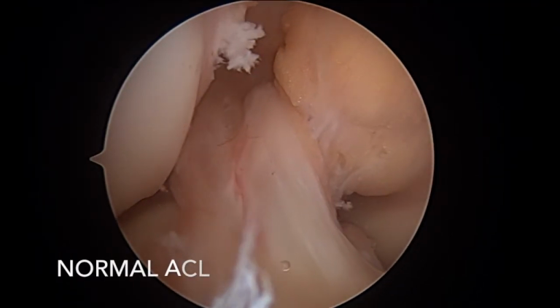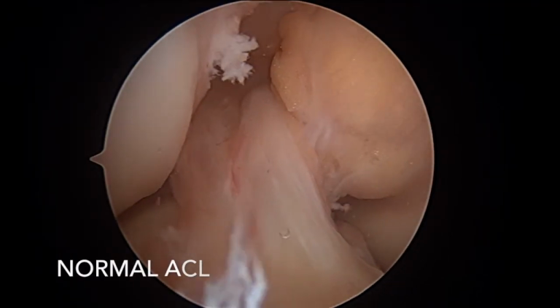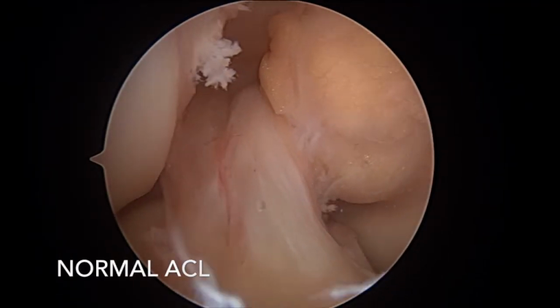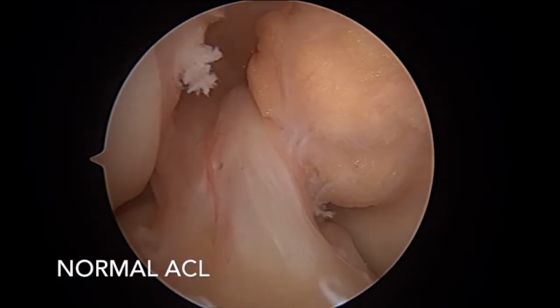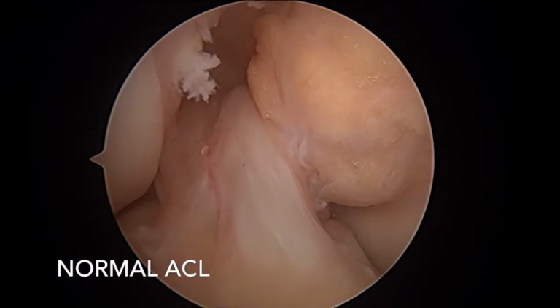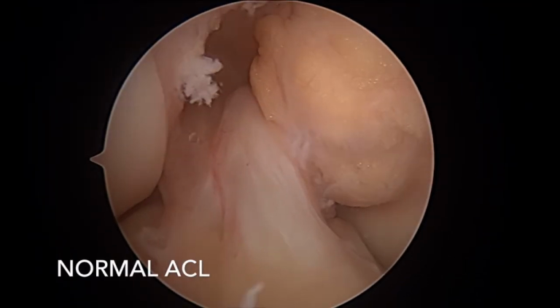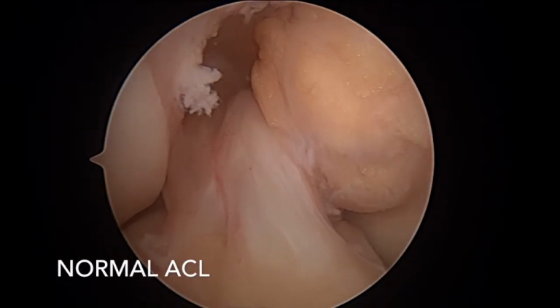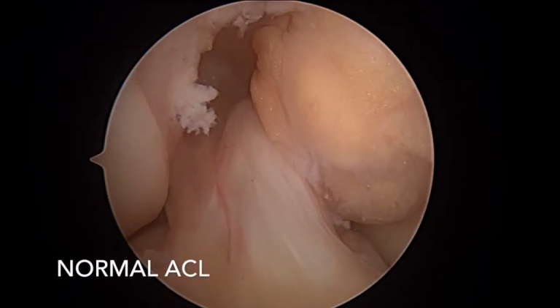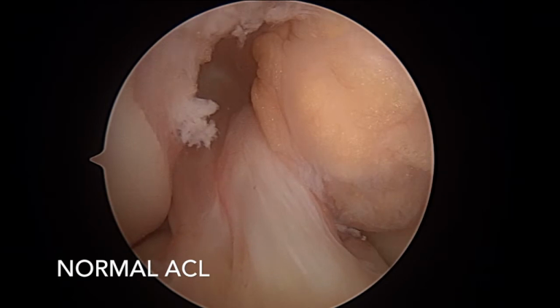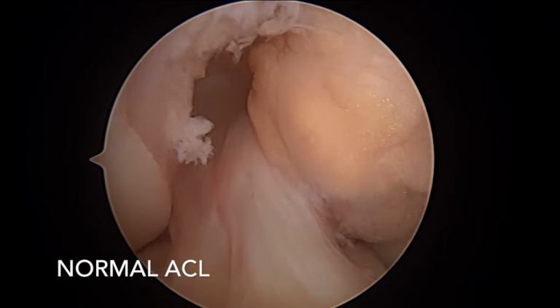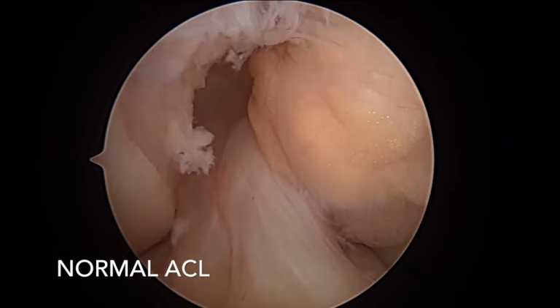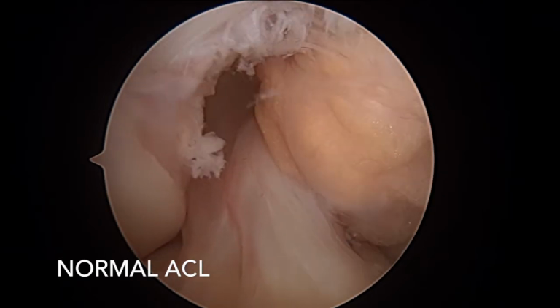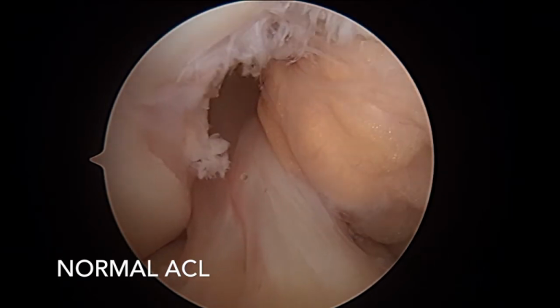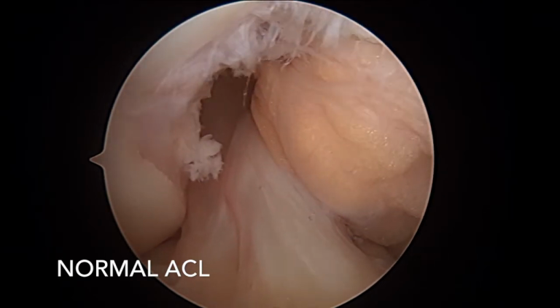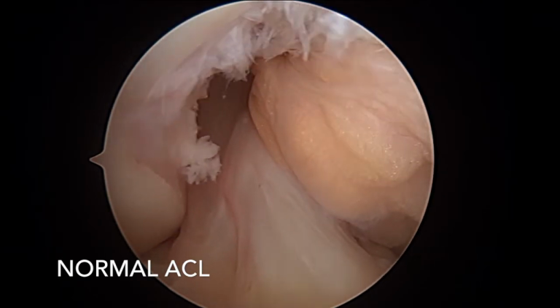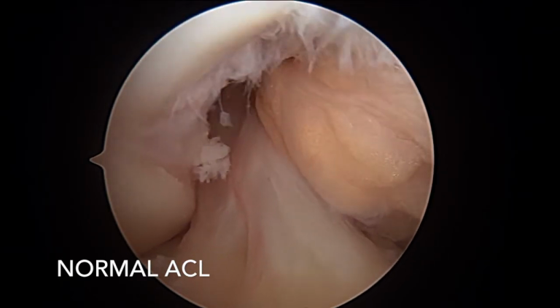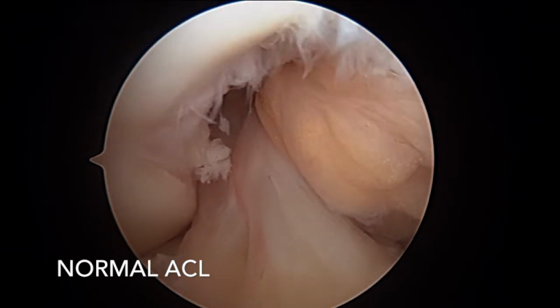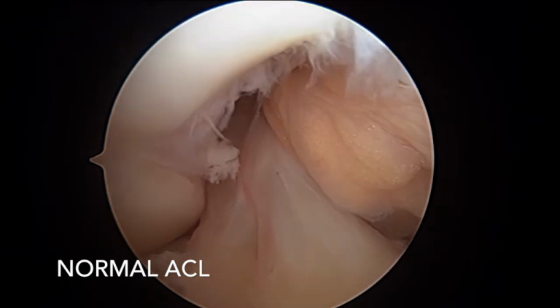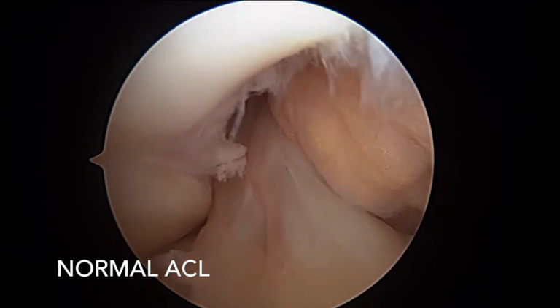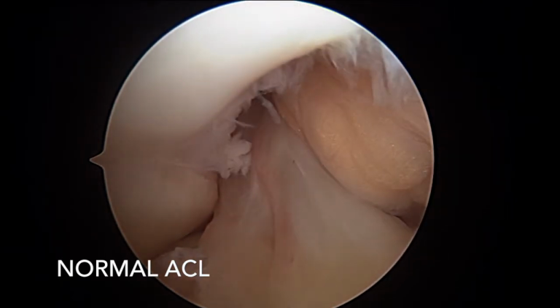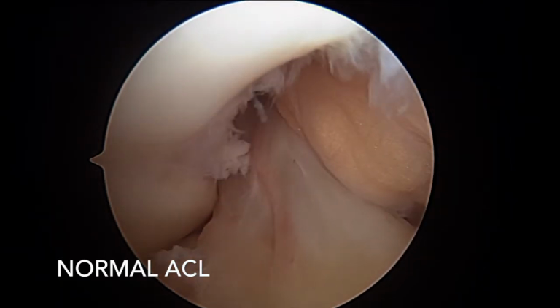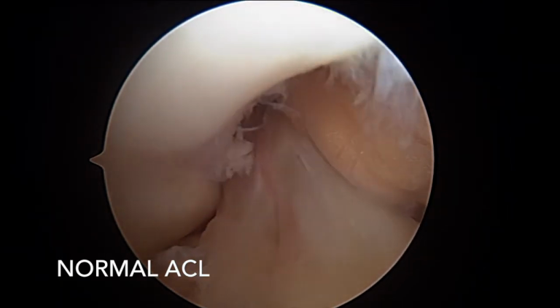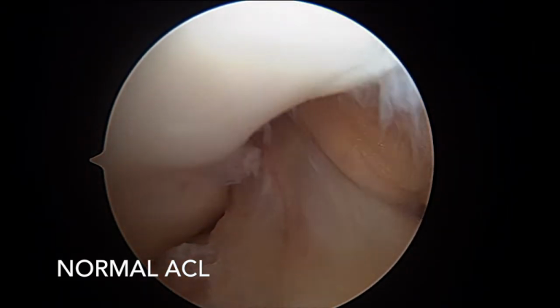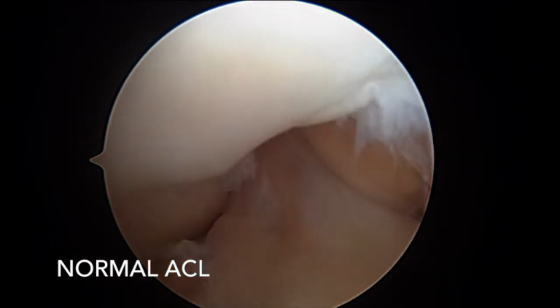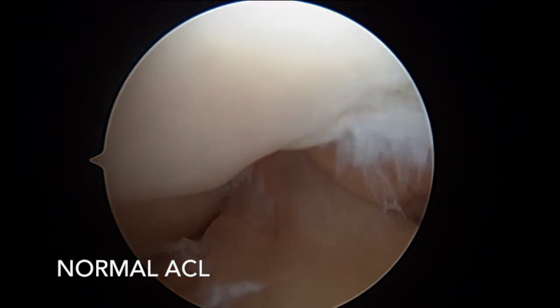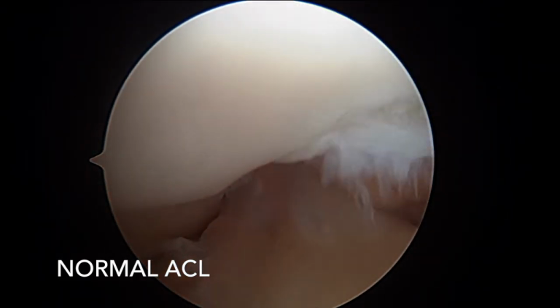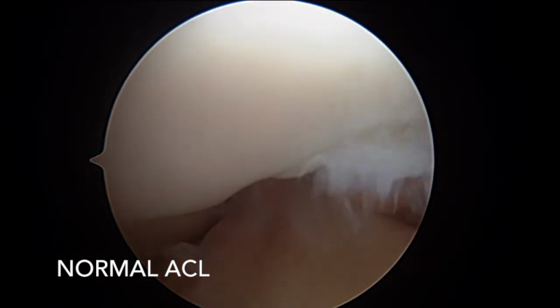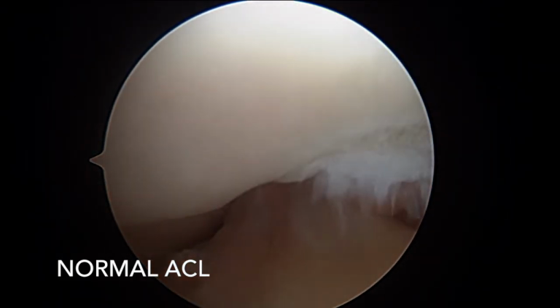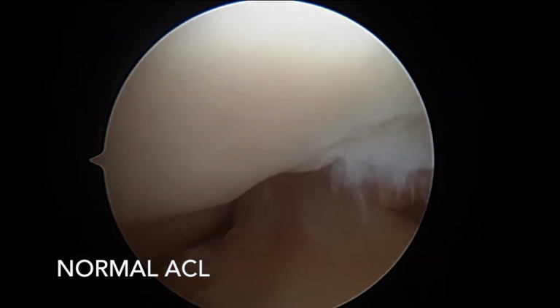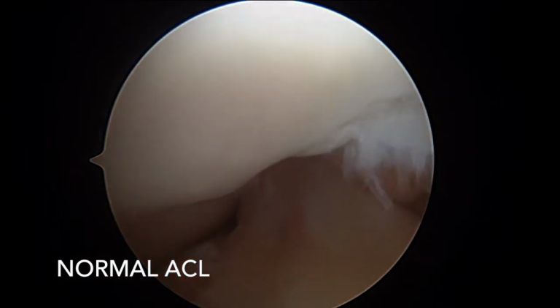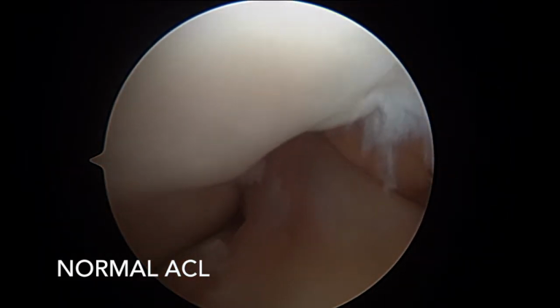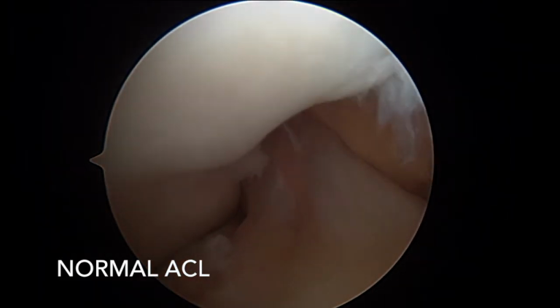This is a surgical video of a normal ACL as the knee is slowly extended and then flexed again.